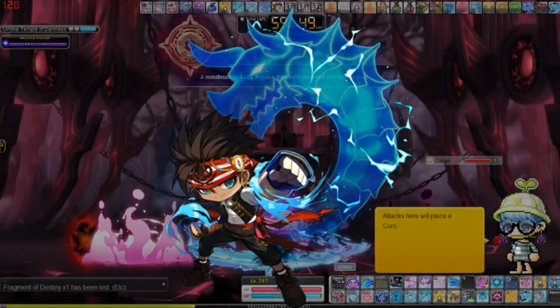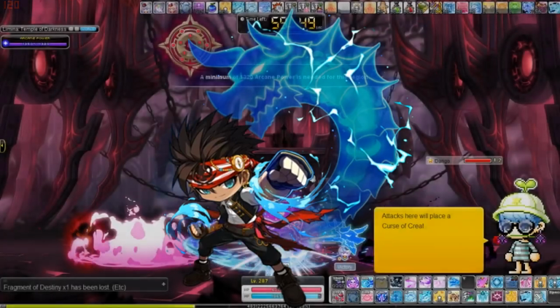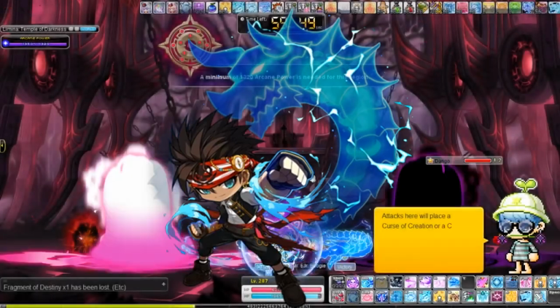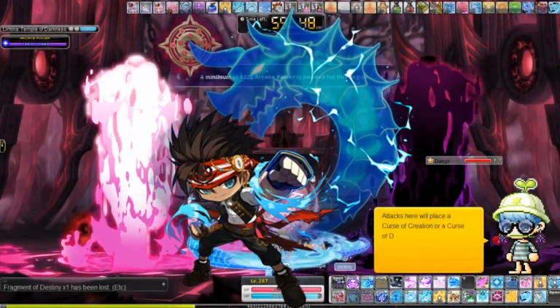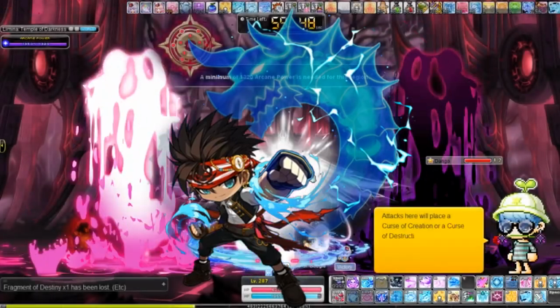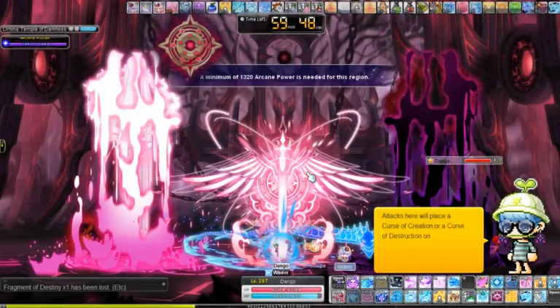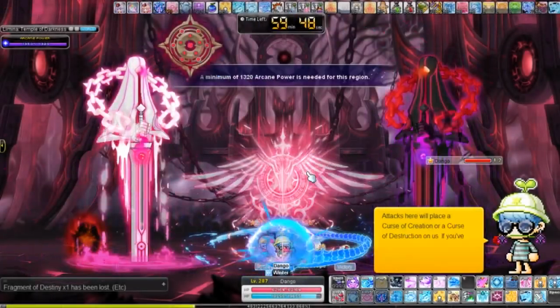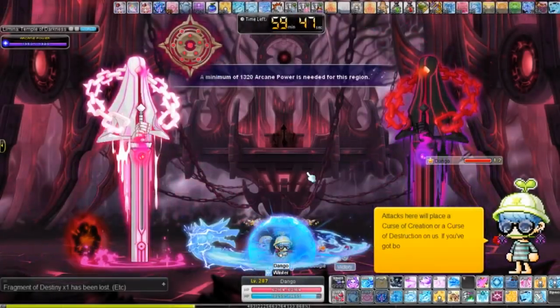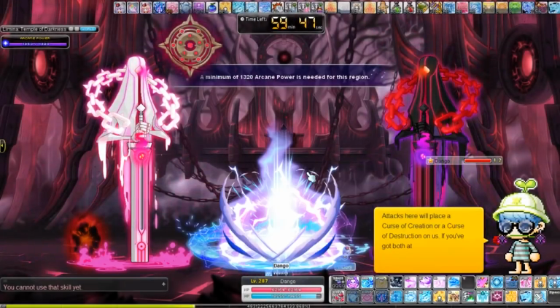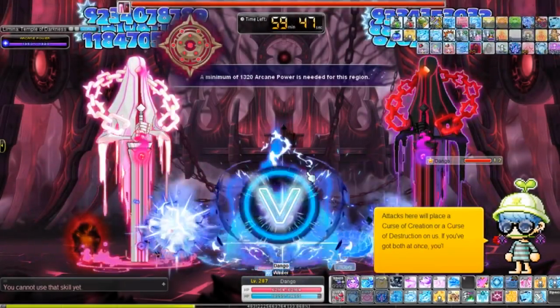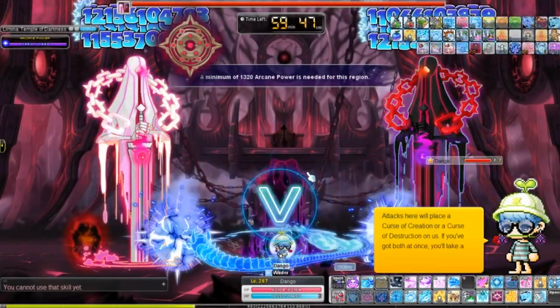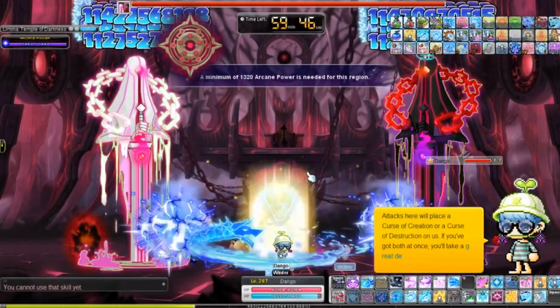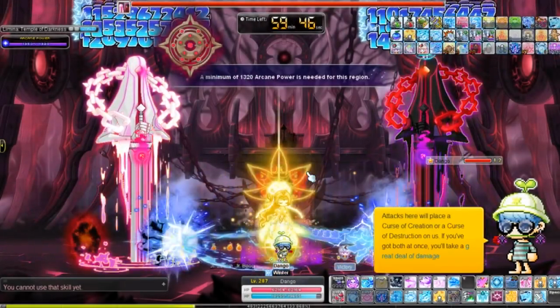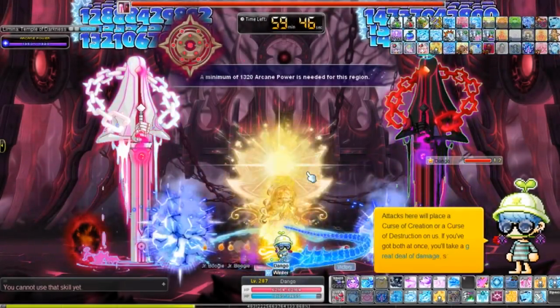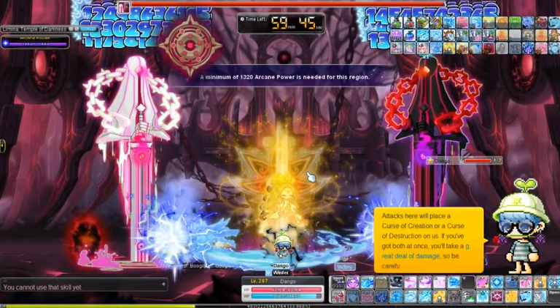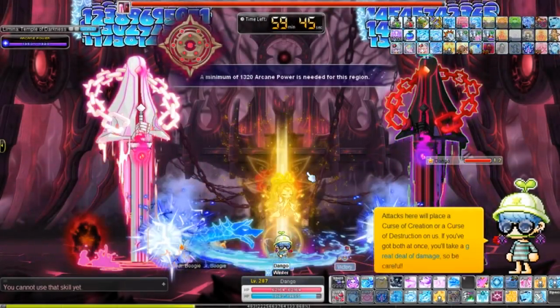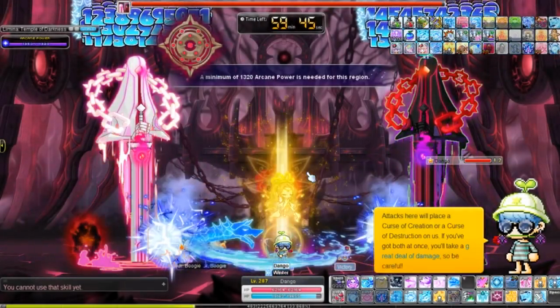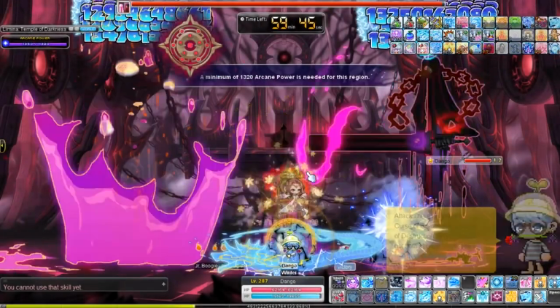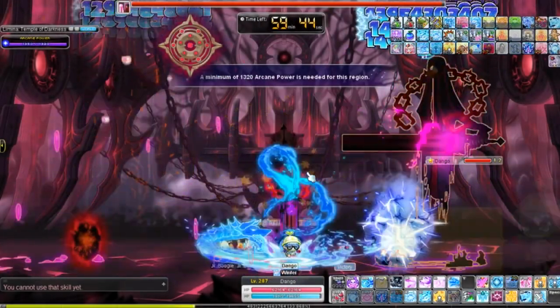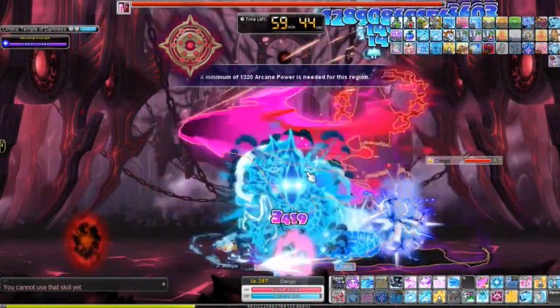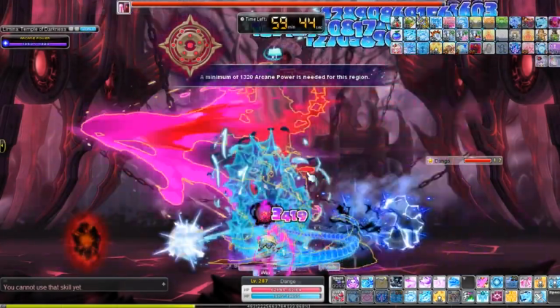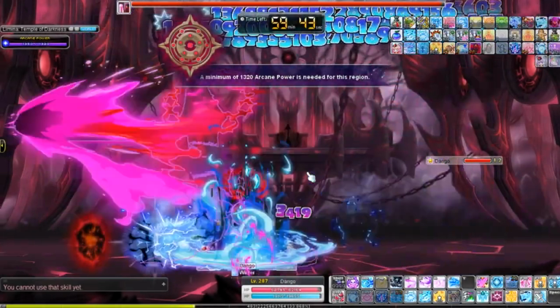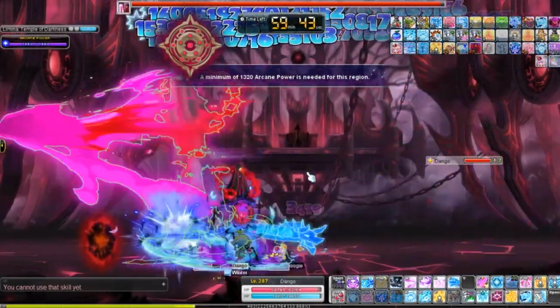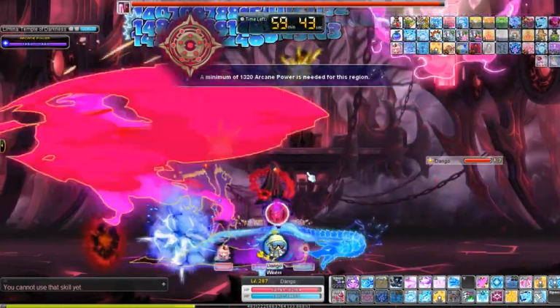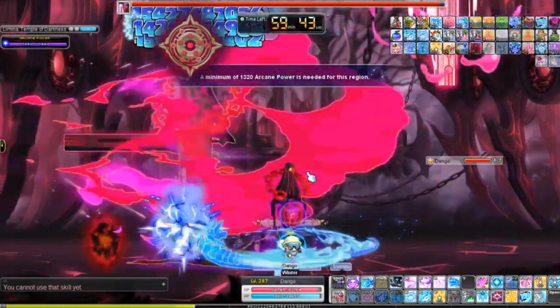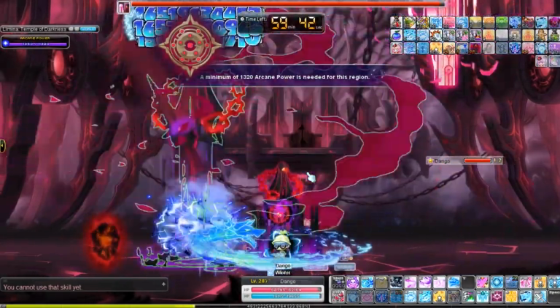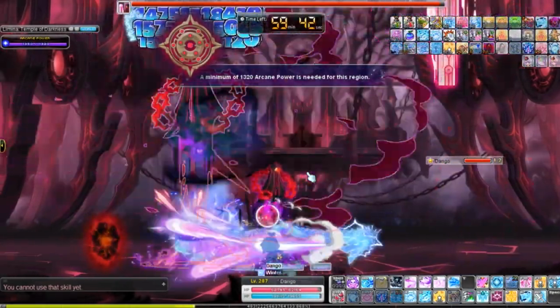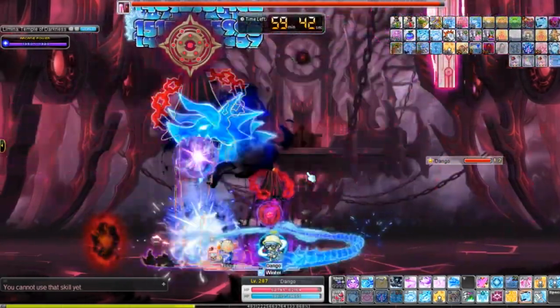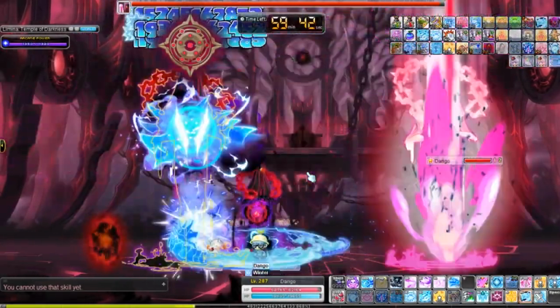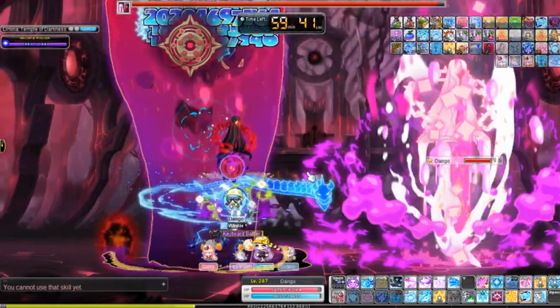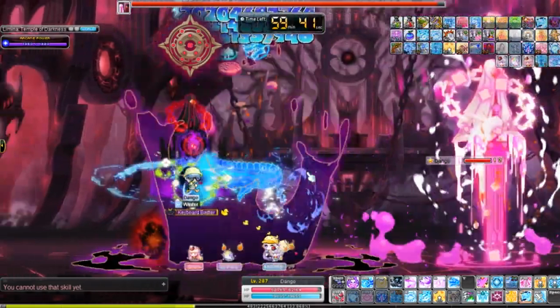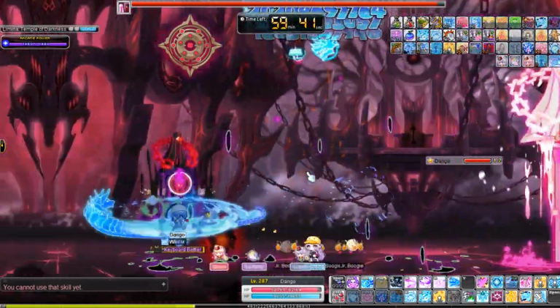Buccaneer is a high consistent DPSer with high mobility and a decently strong mini burst.